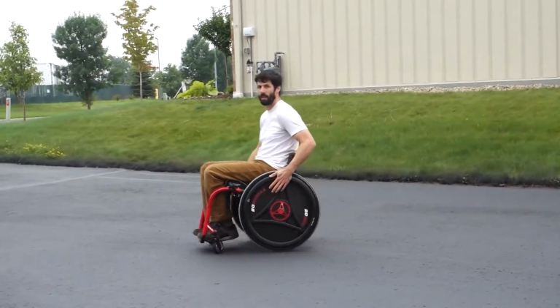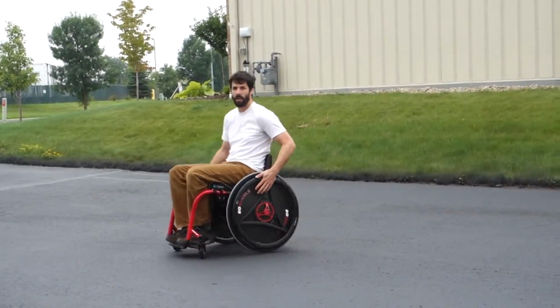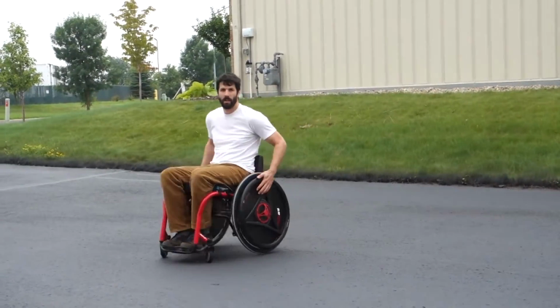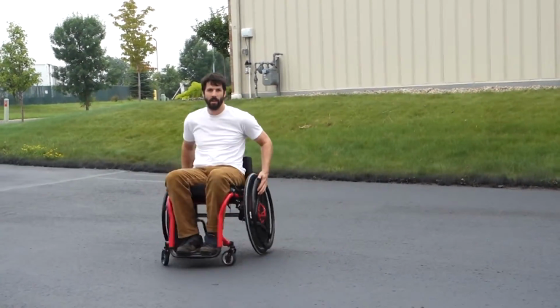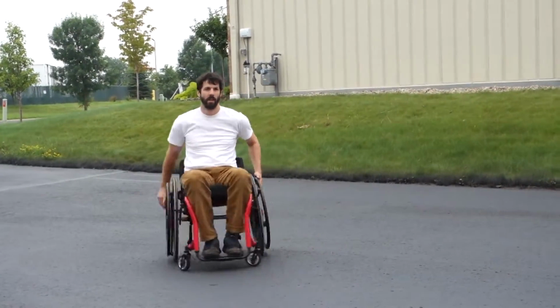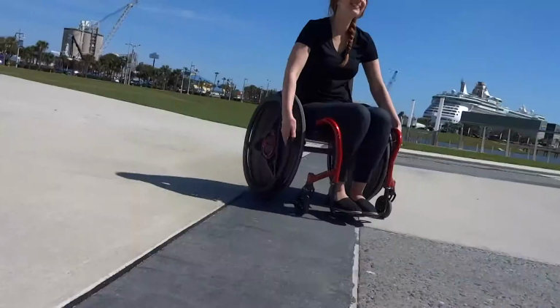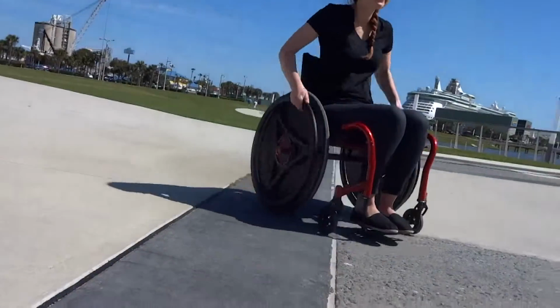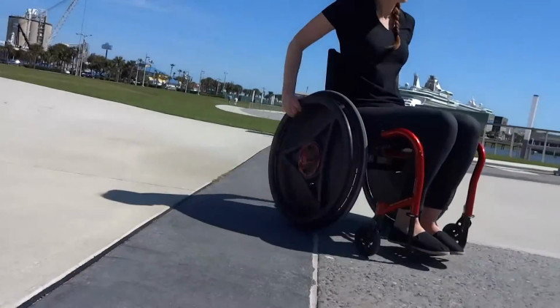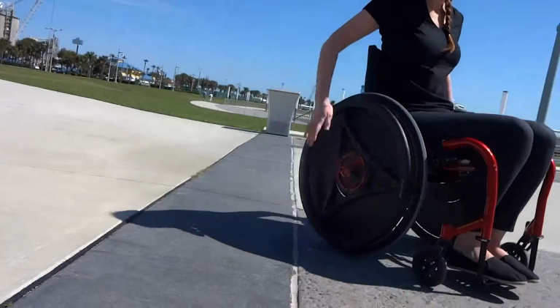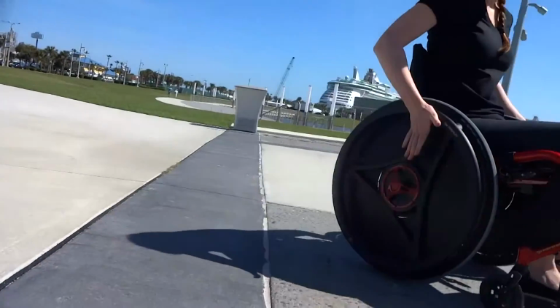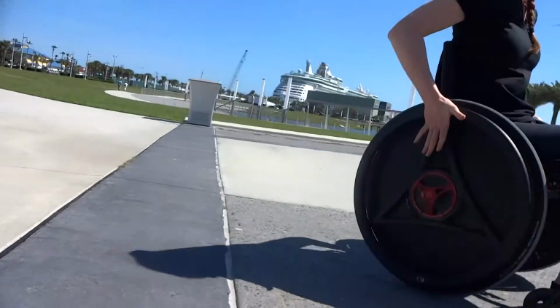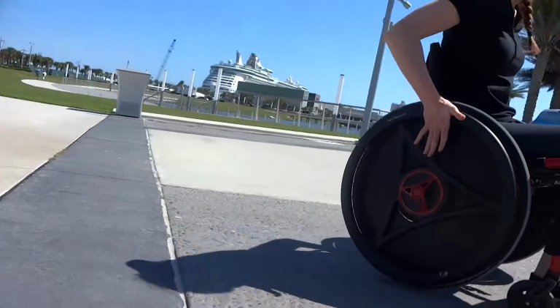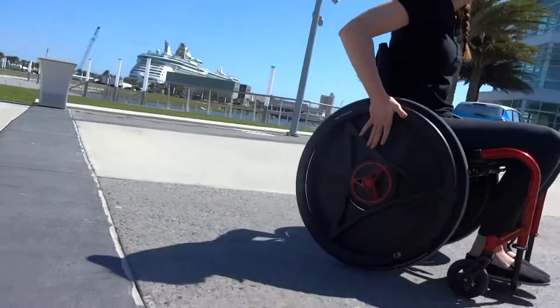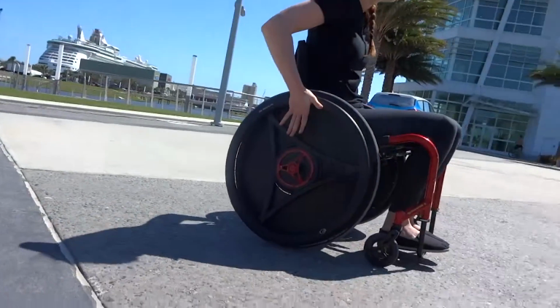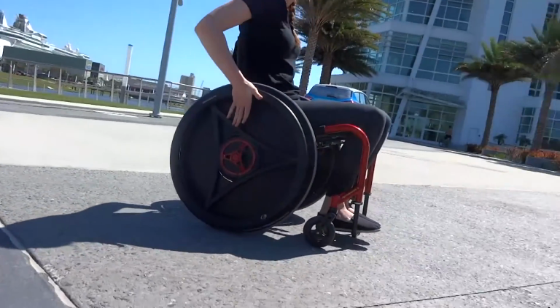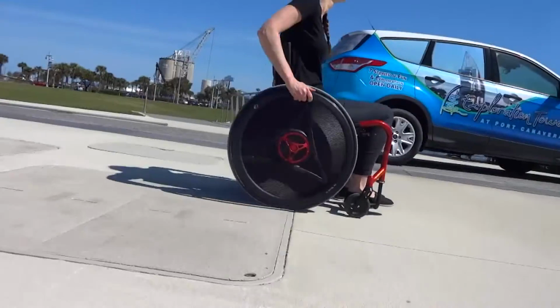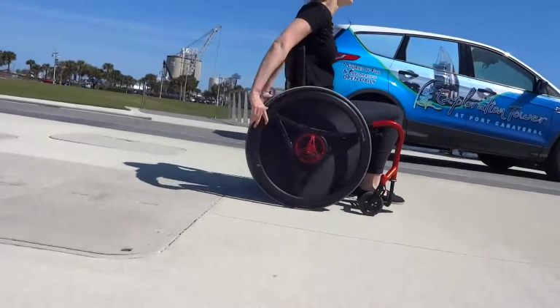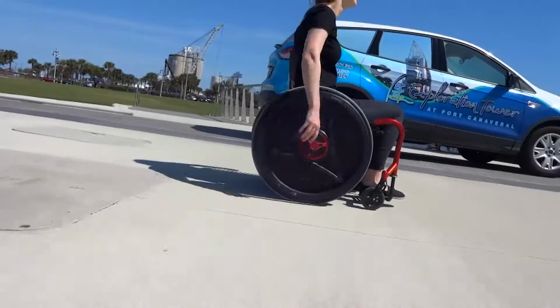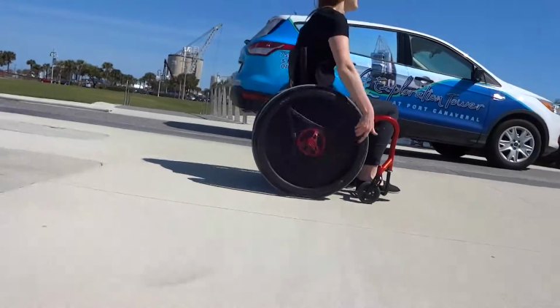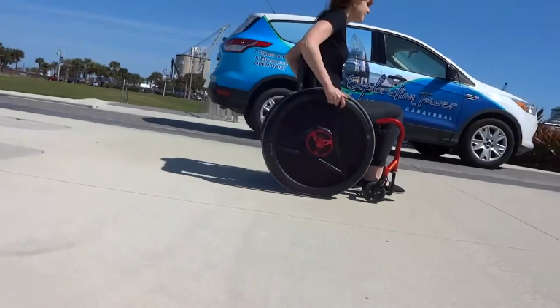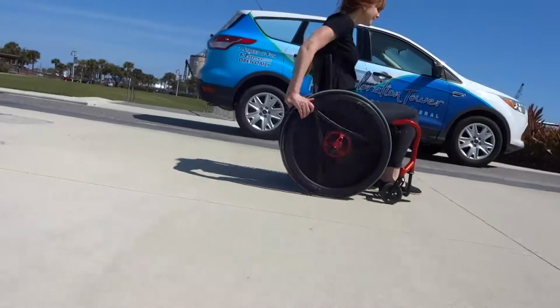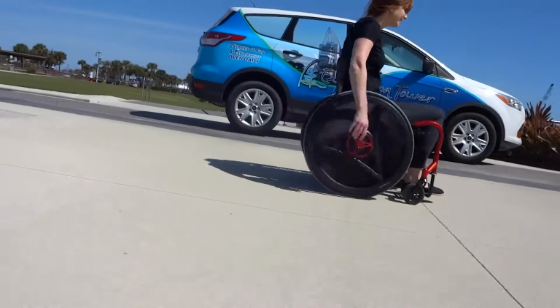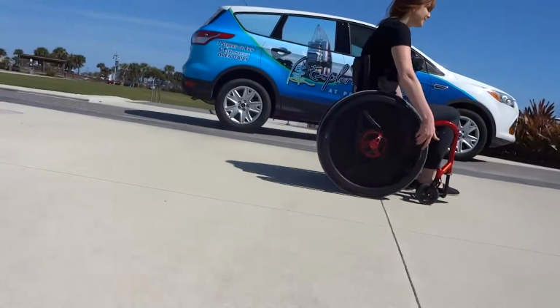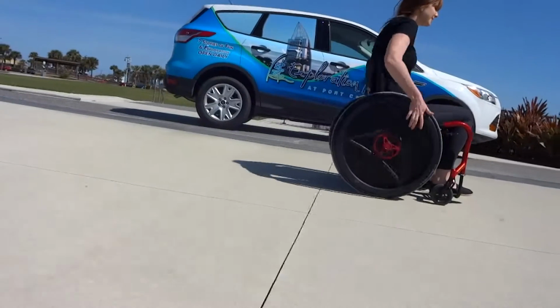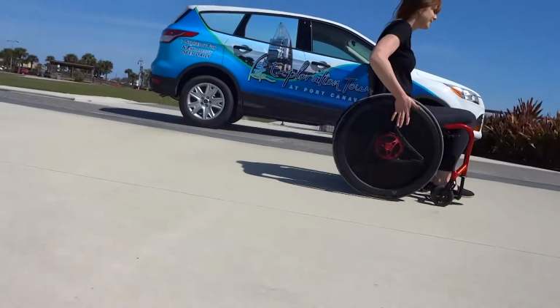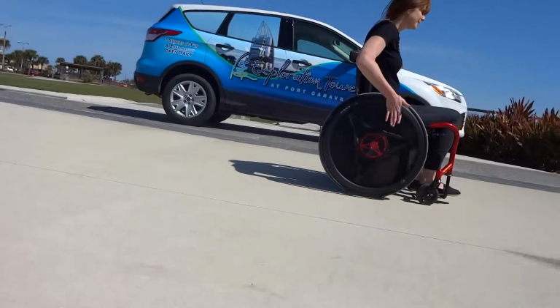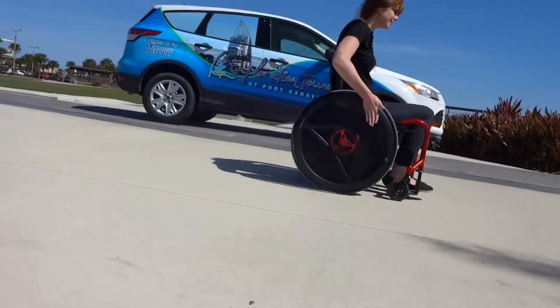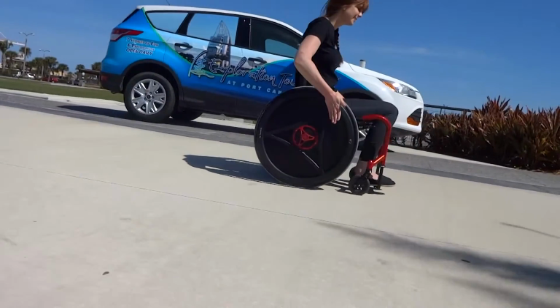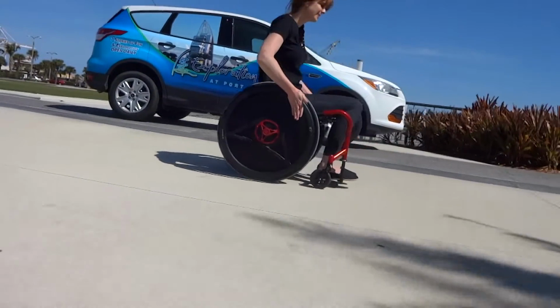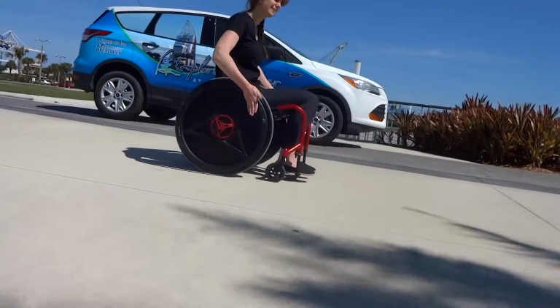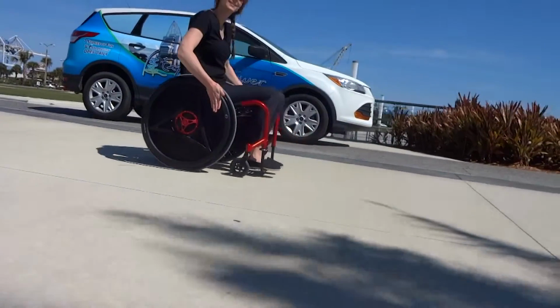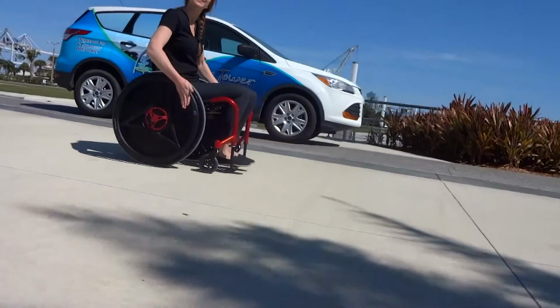If you have any questions, please visit our website at RowWheels.com or contact us at support@RowWheels.com.